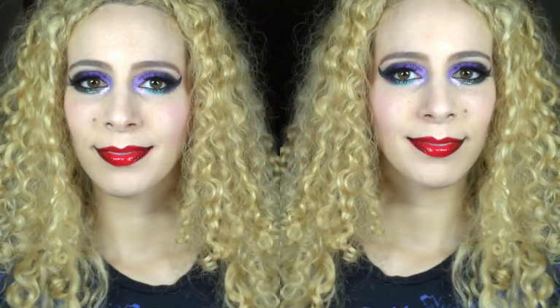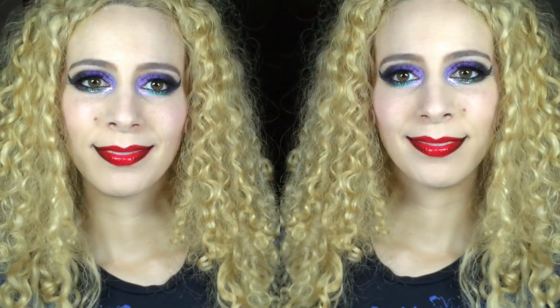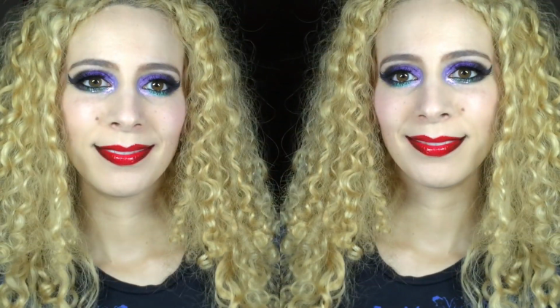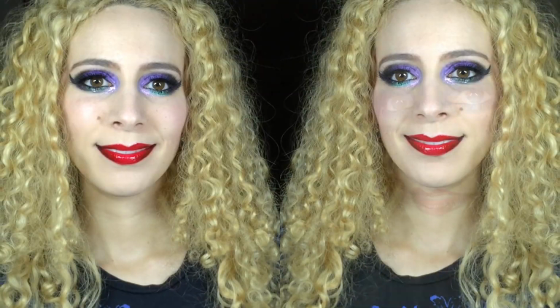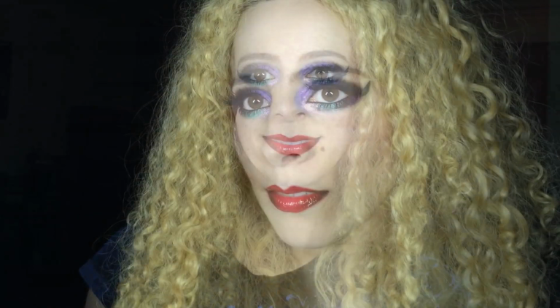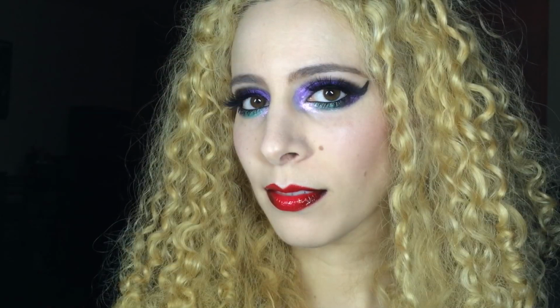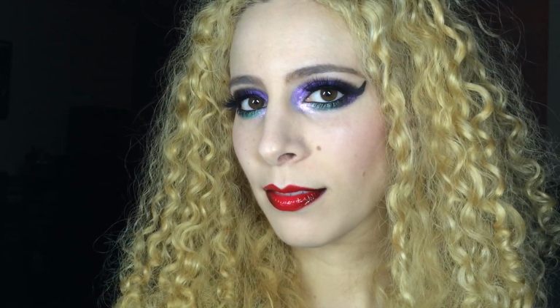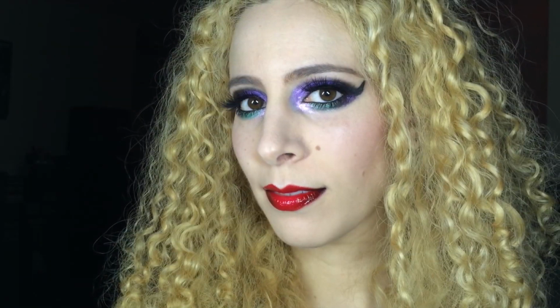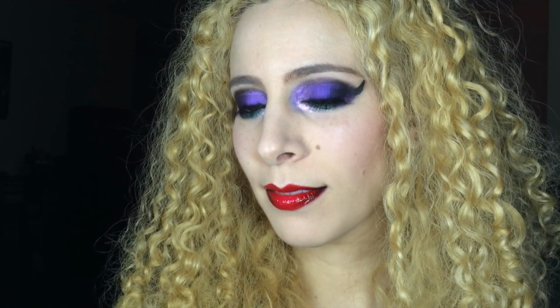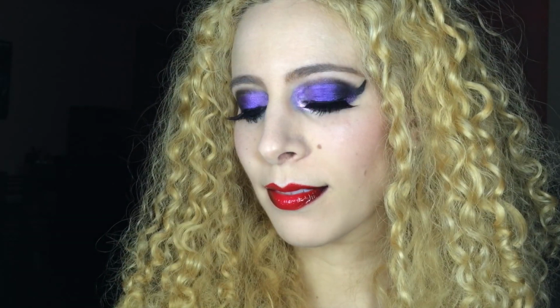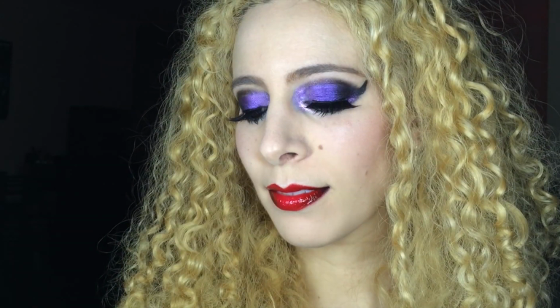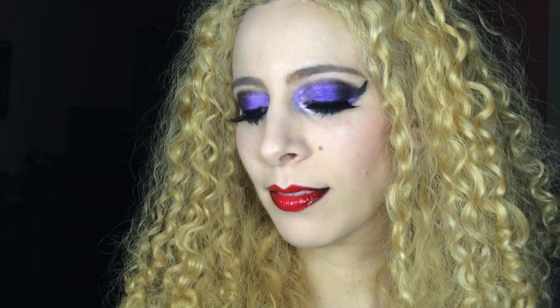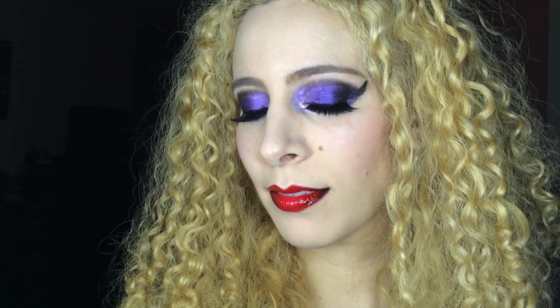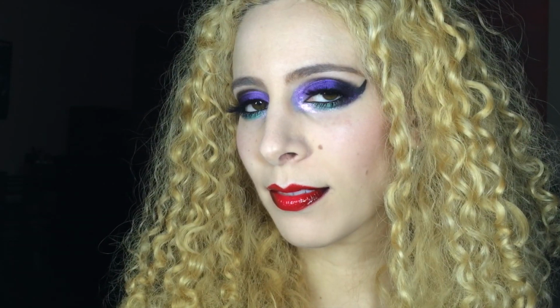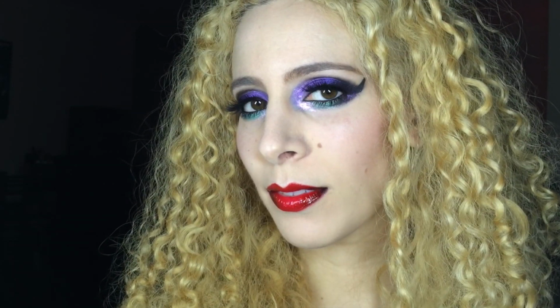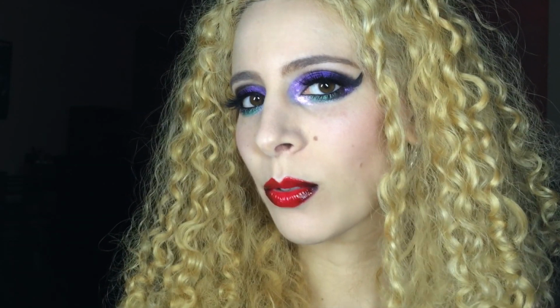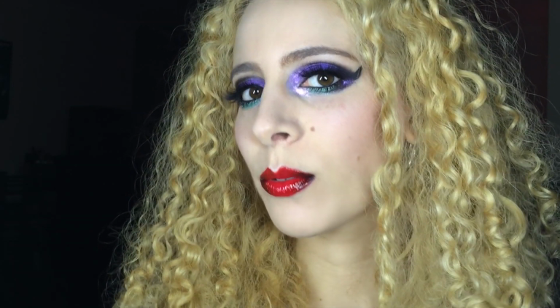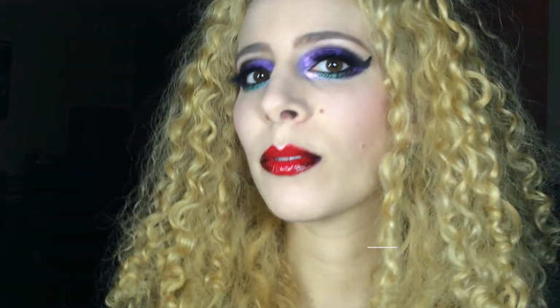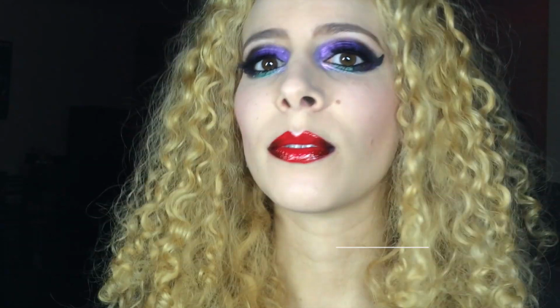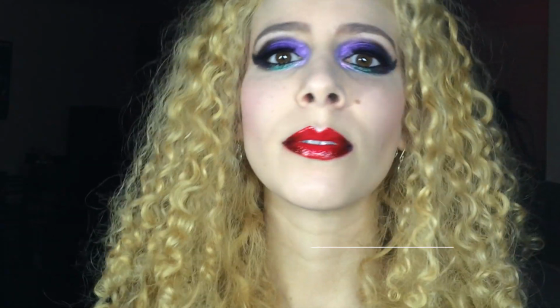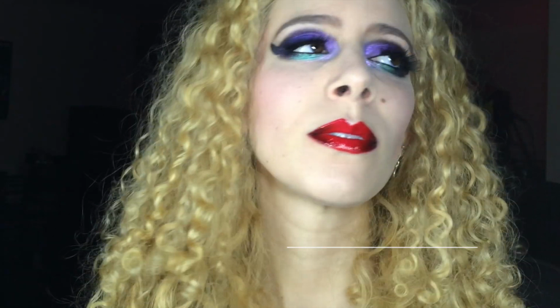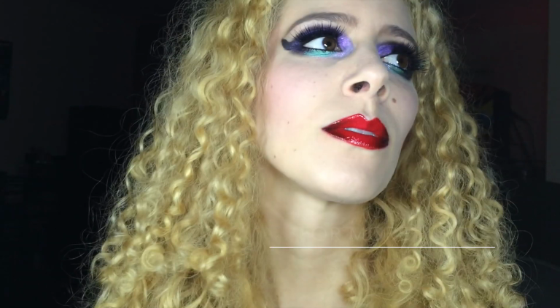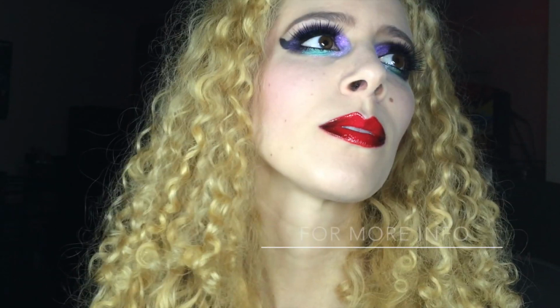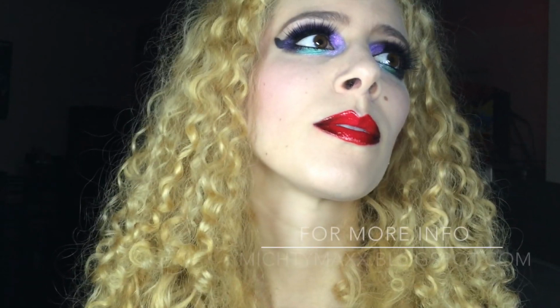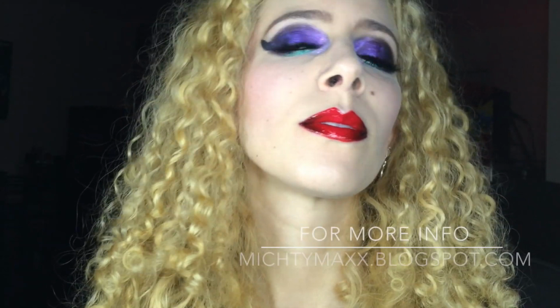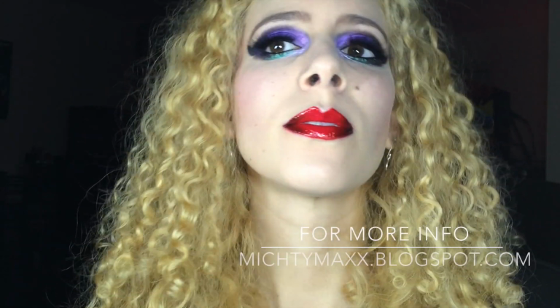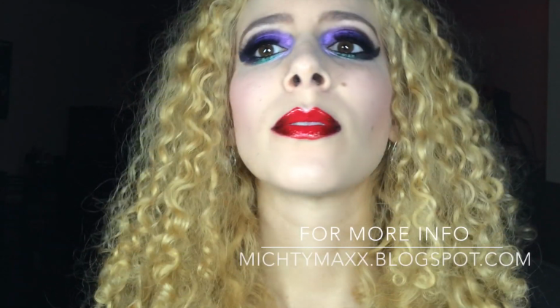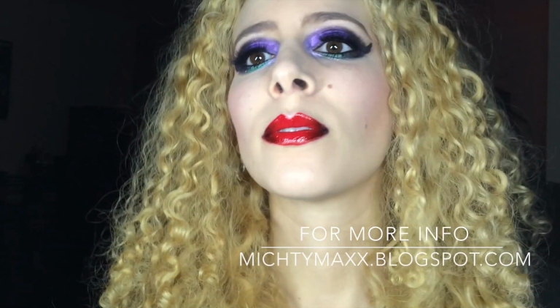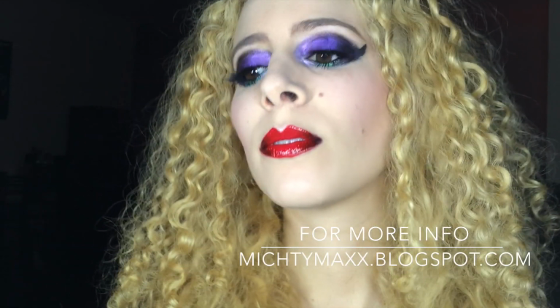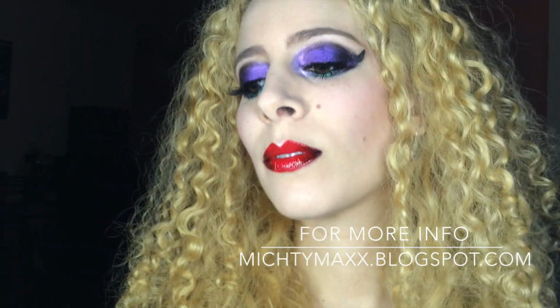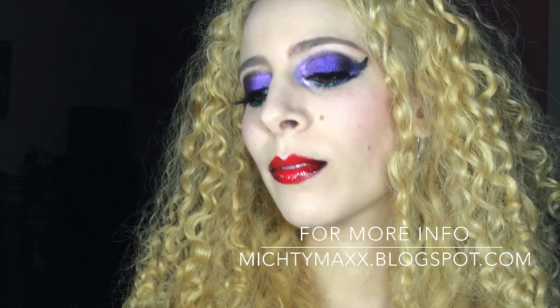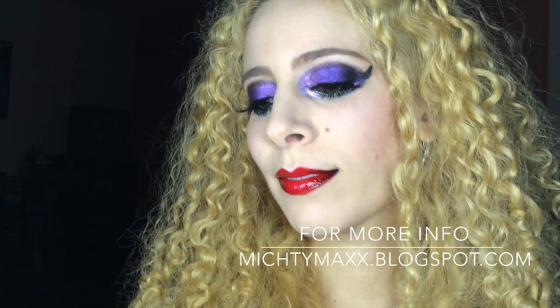If you want to check out how I created the lips, click the screen or check the description box. And check my blog for all the product details.